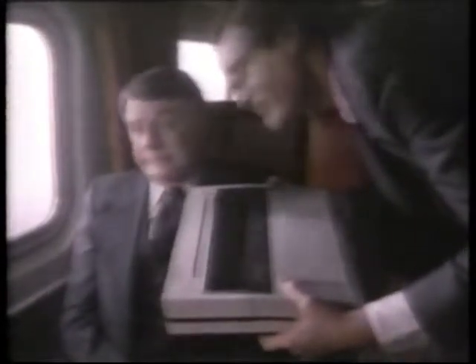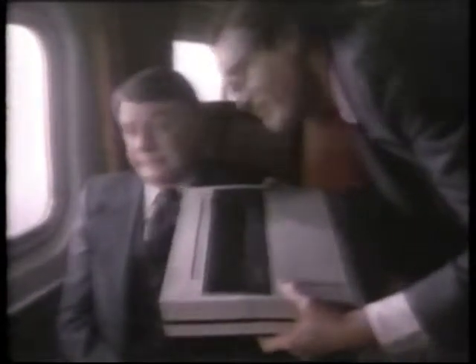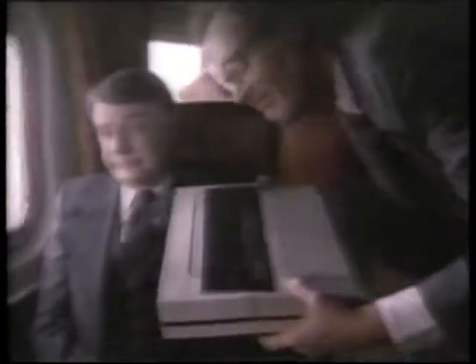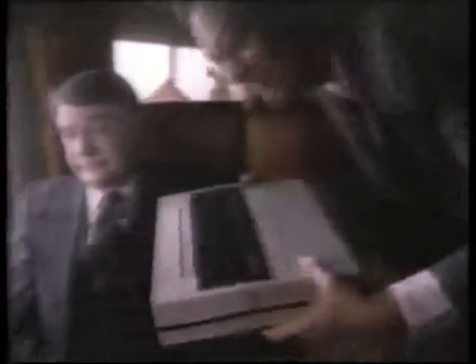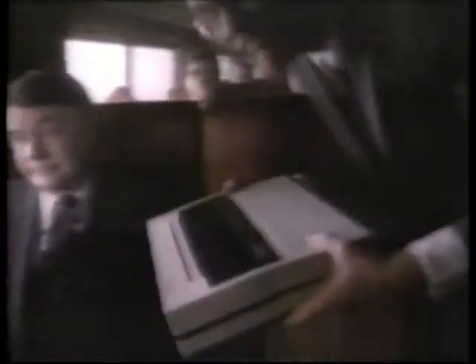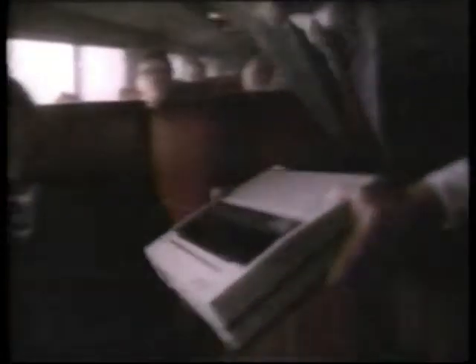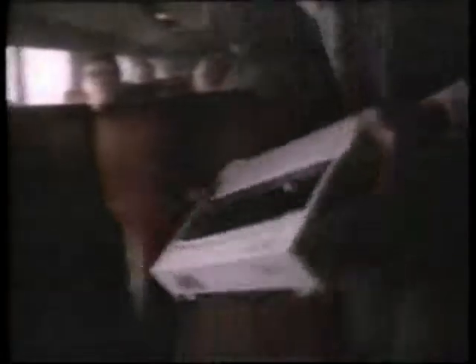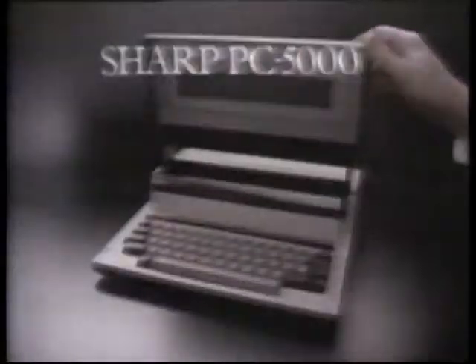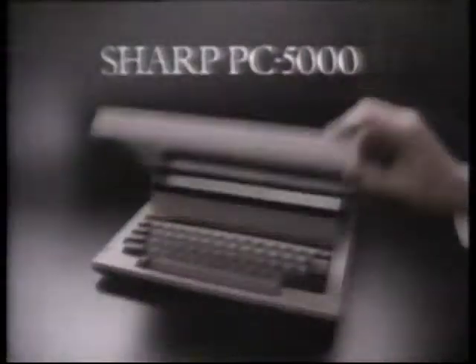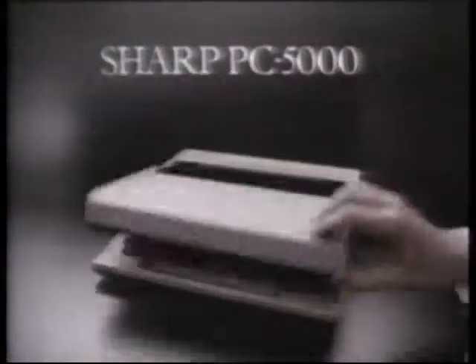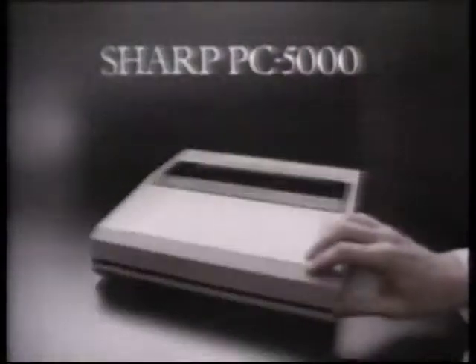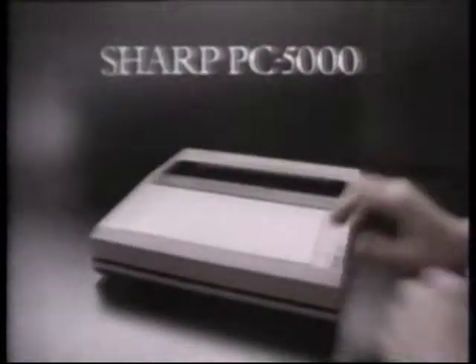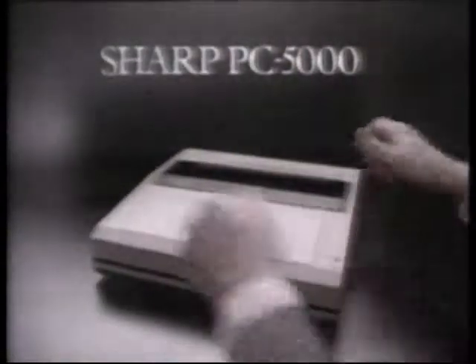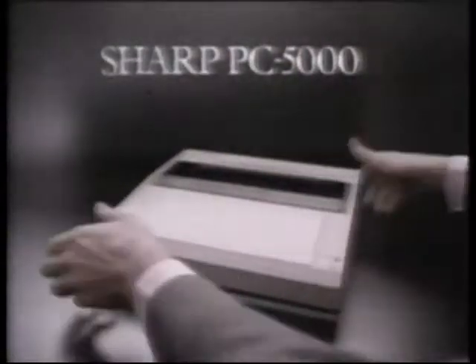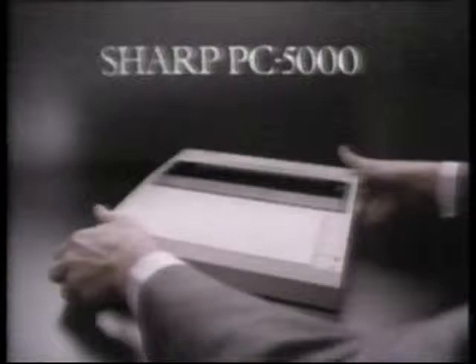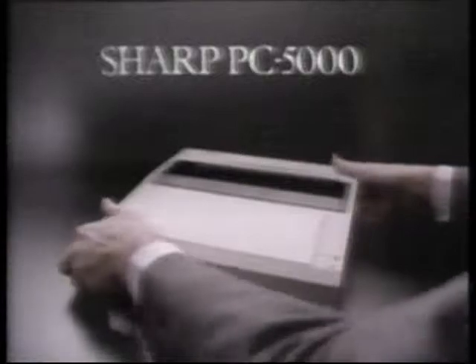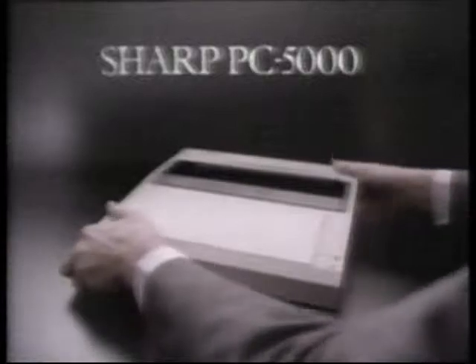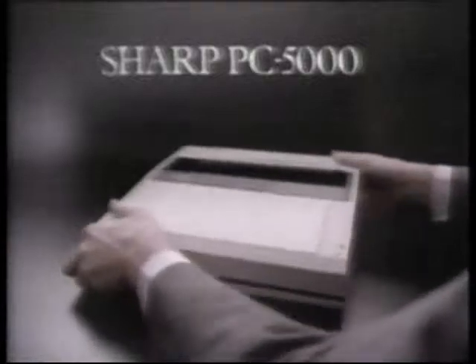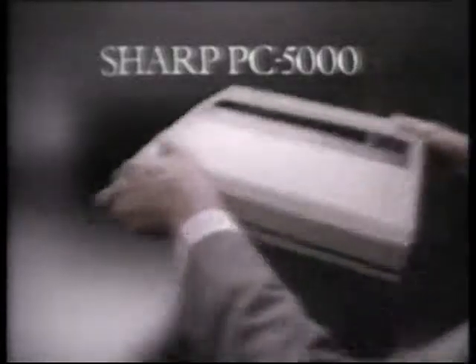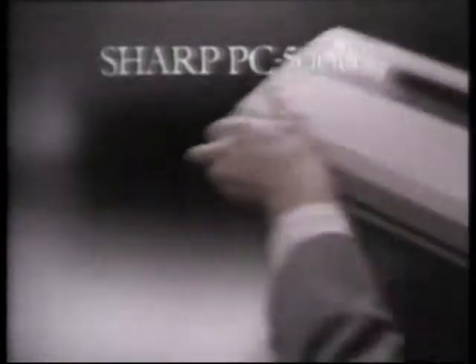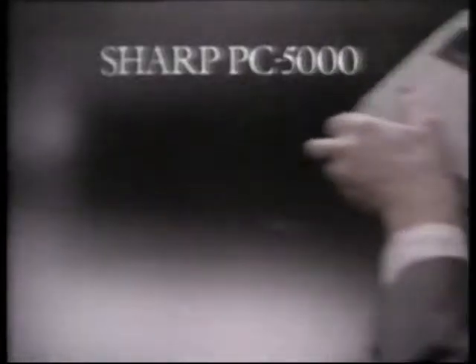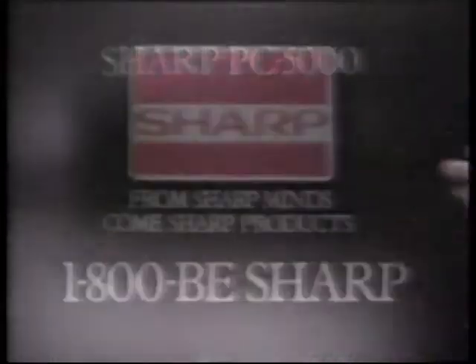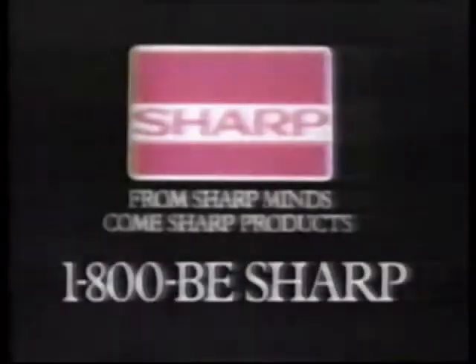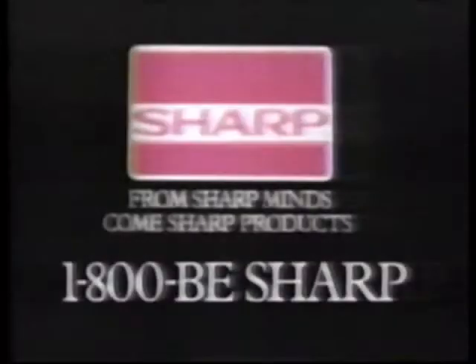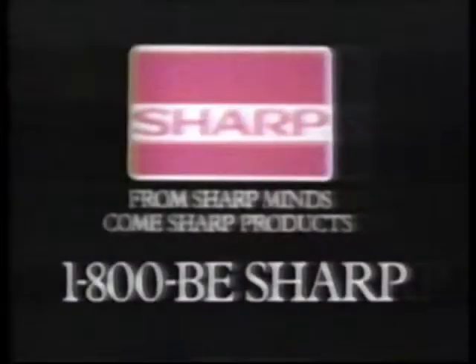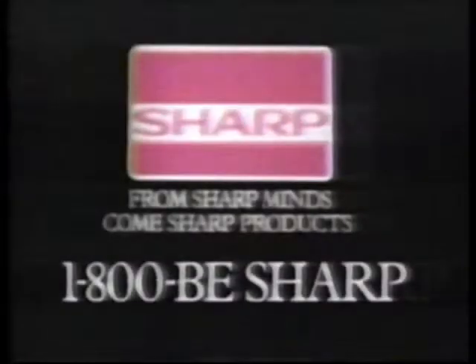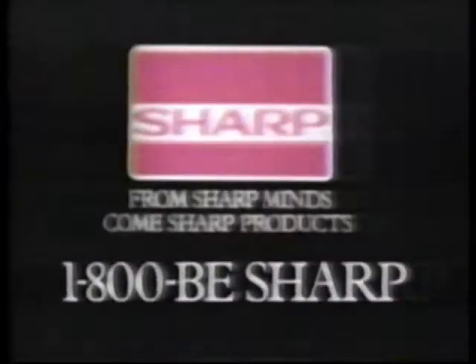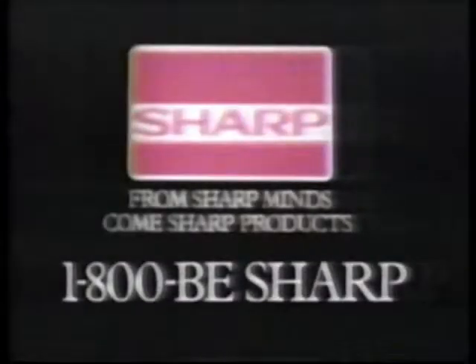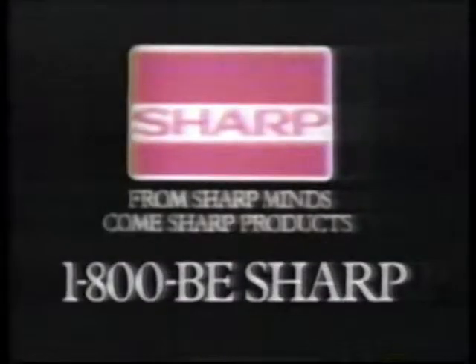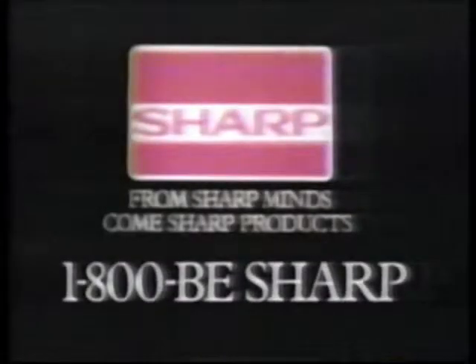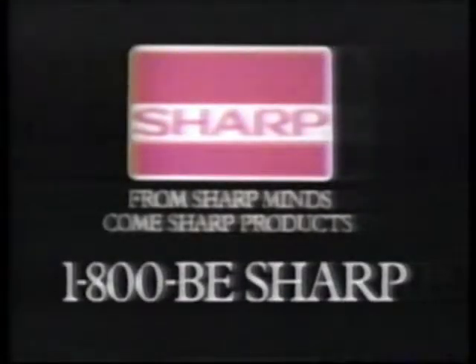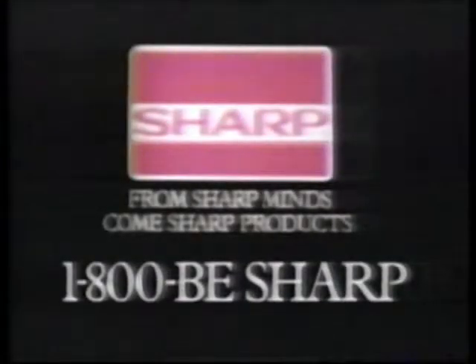Sharp's affordable, portable computer to go, the PC-5000. From sharp minds come sharp products.